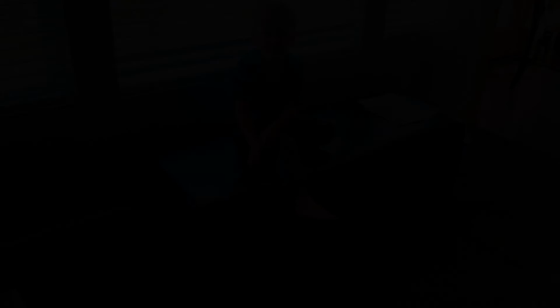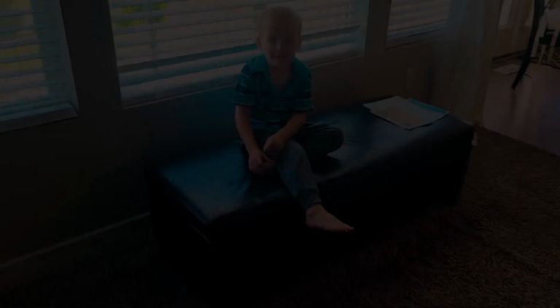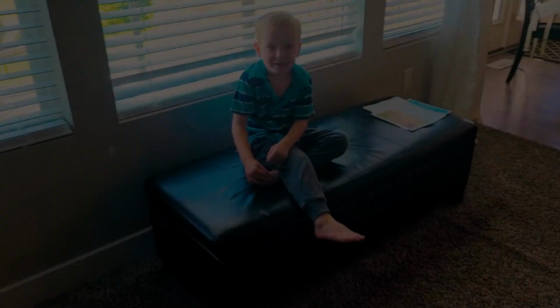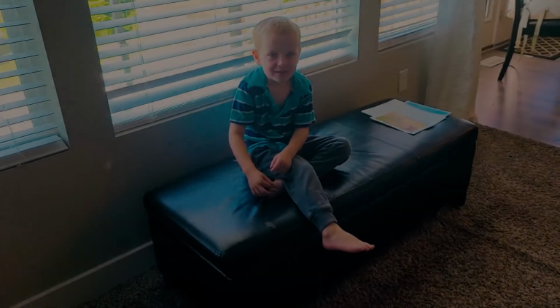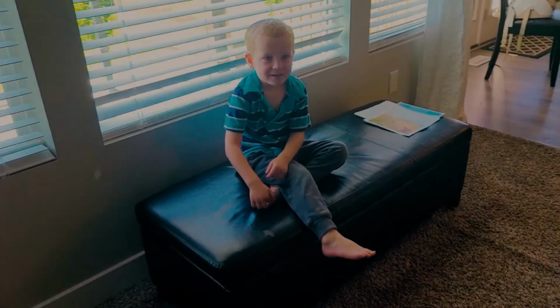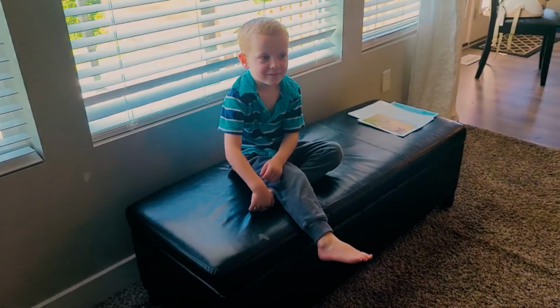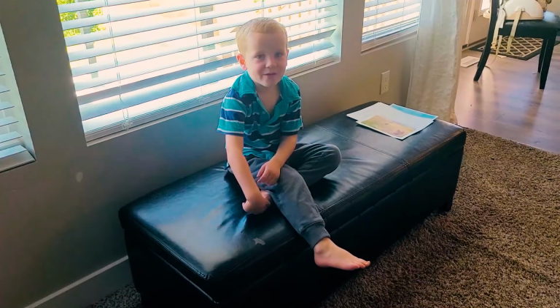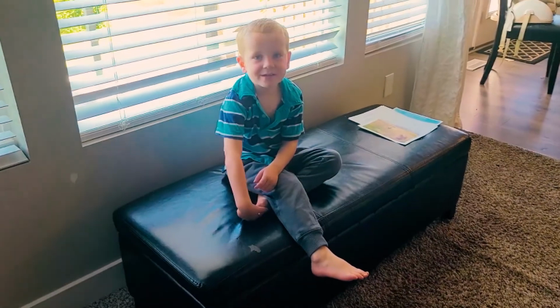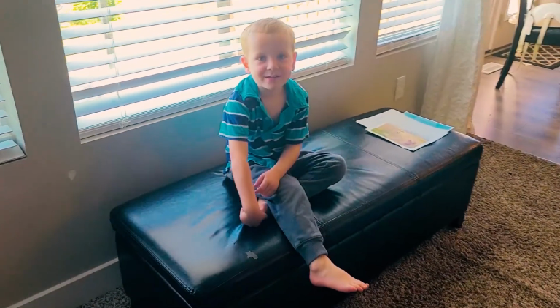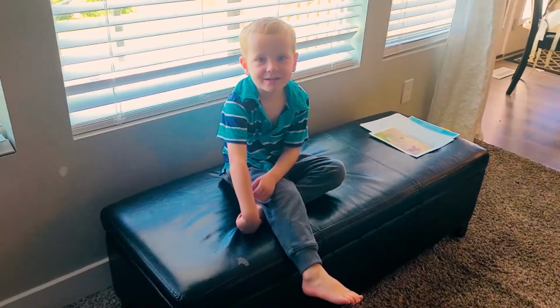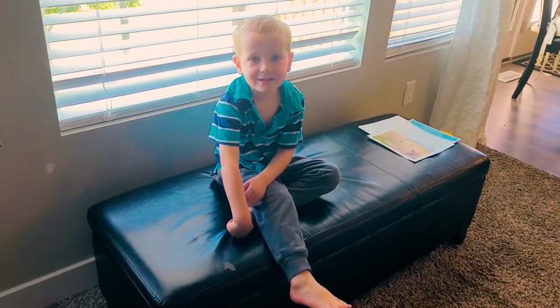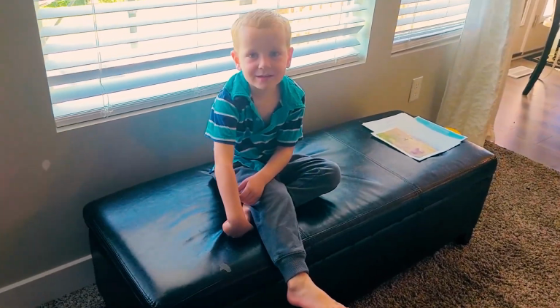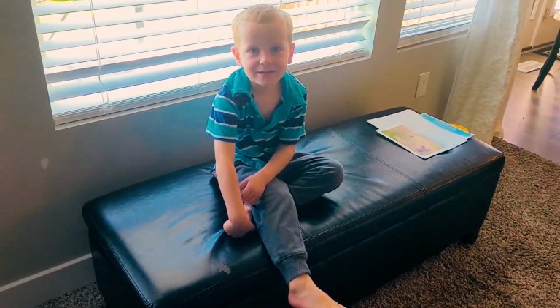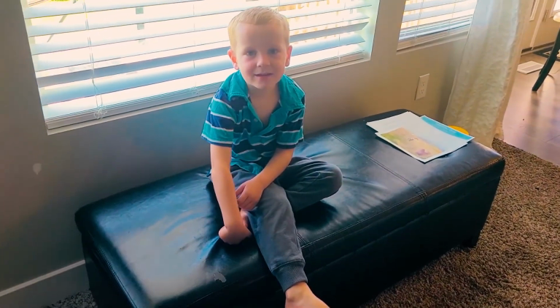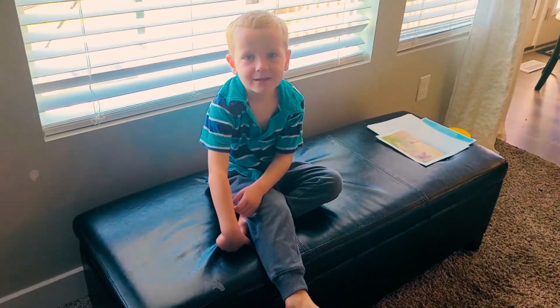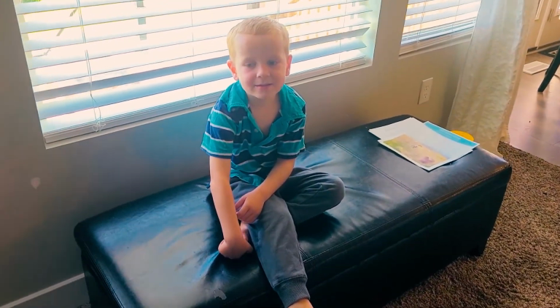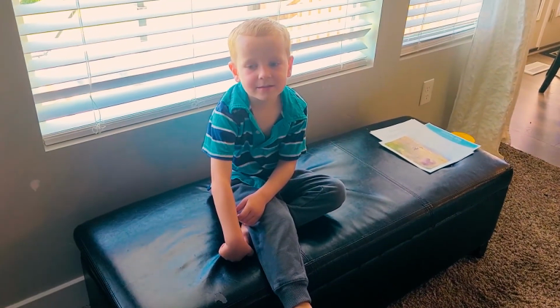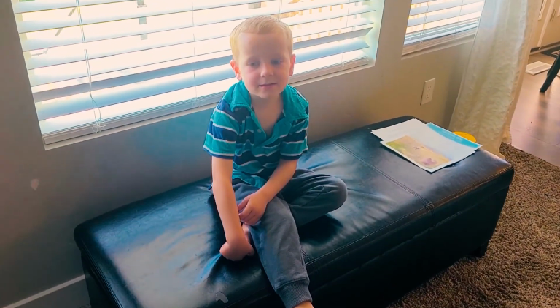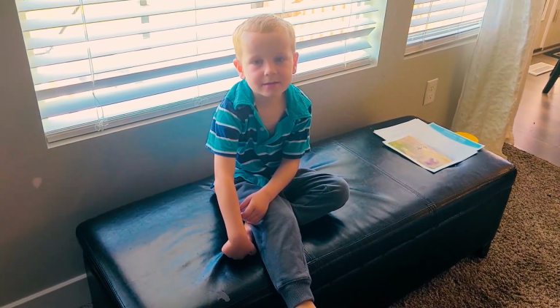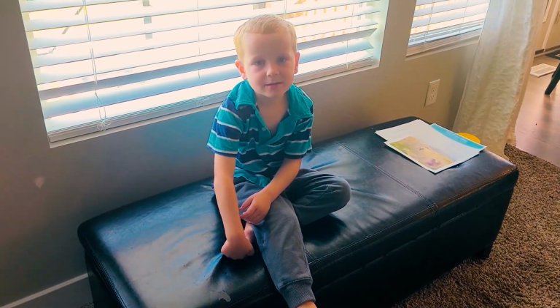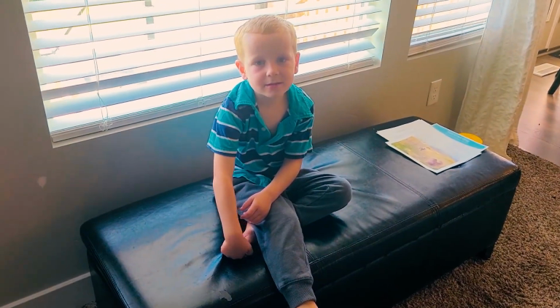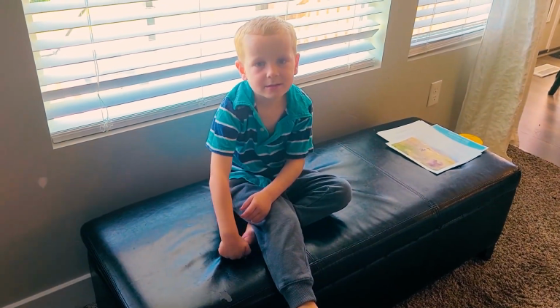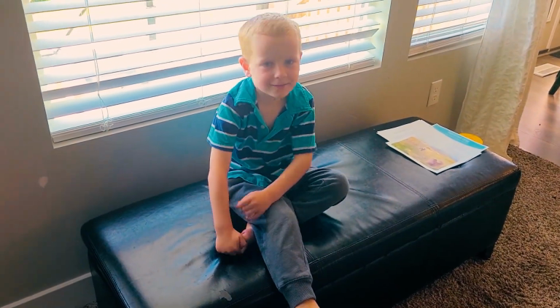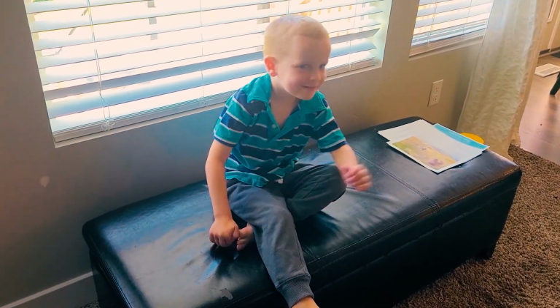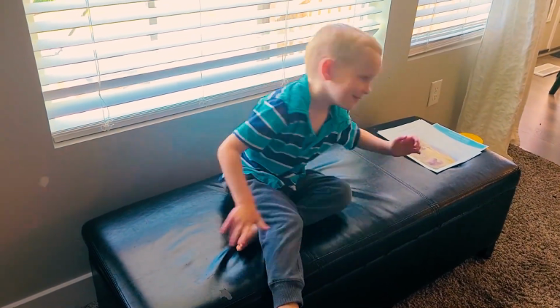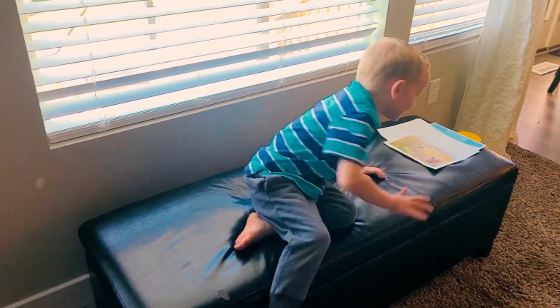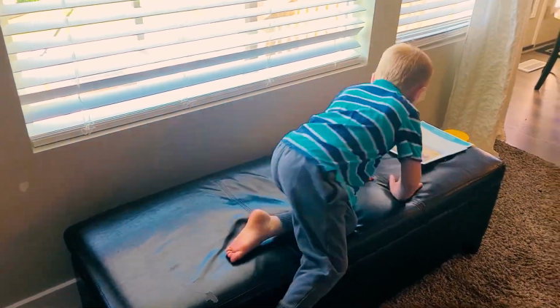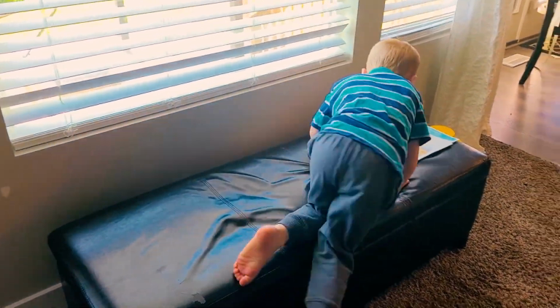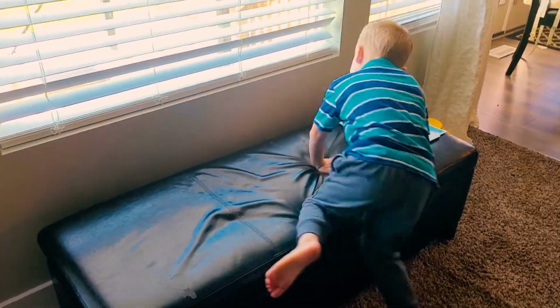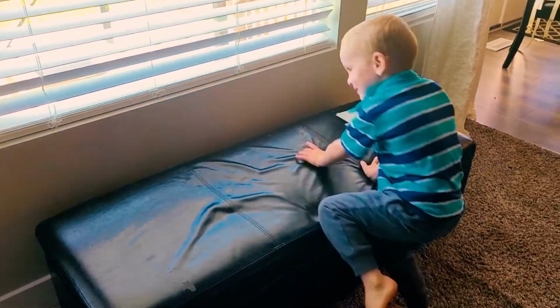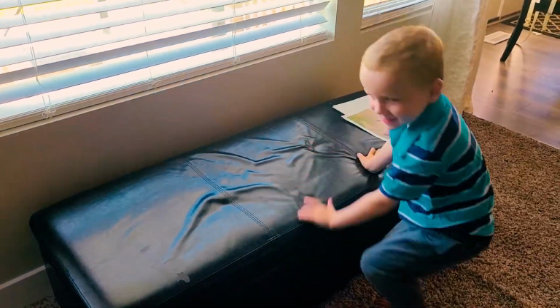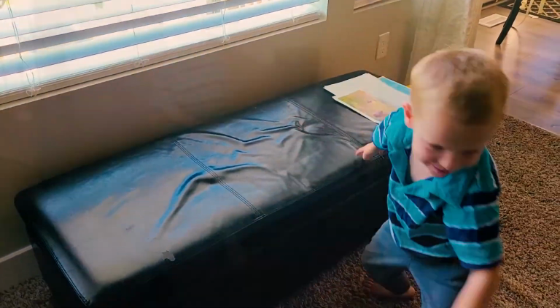Hey Cooper, I think there's a package for you at the door. You want to go get it? Yeah.